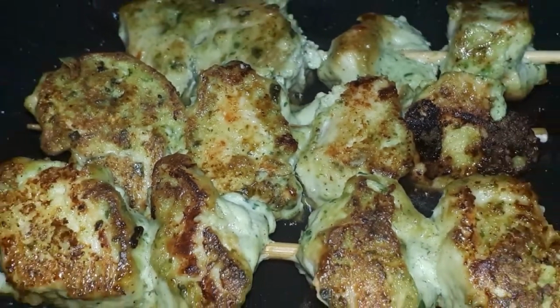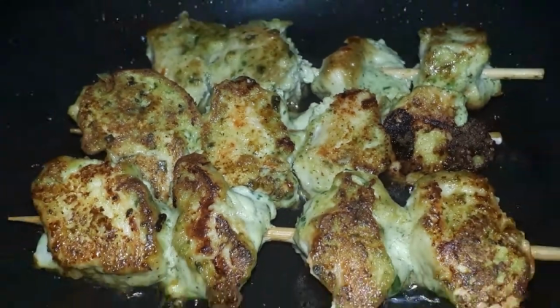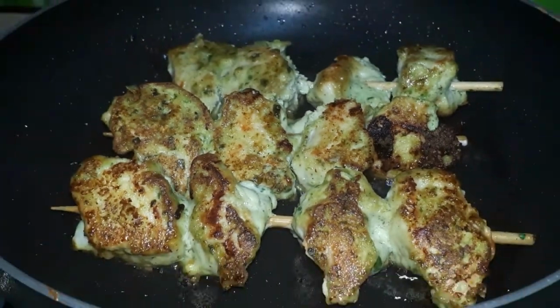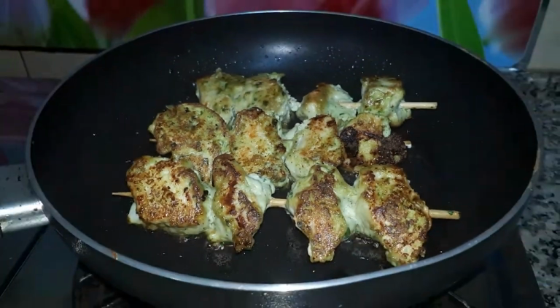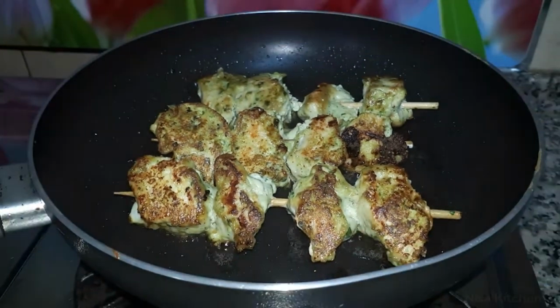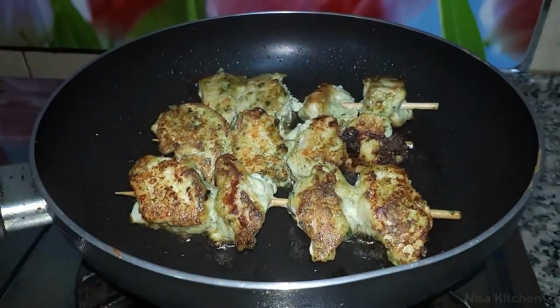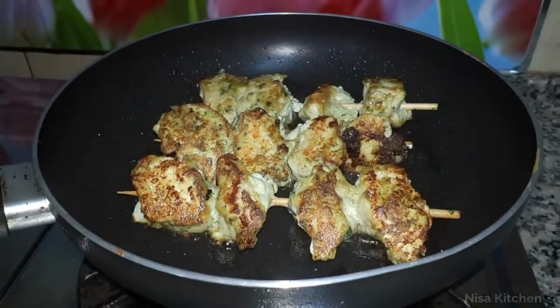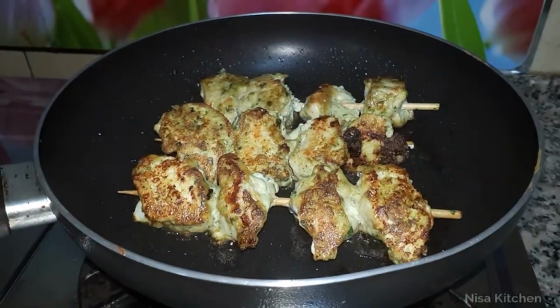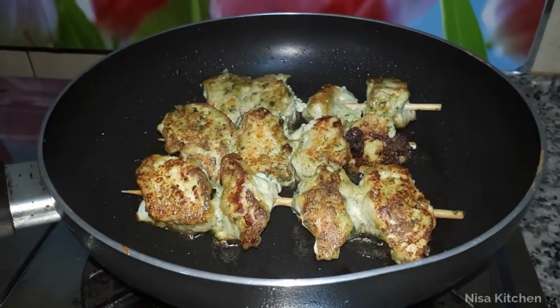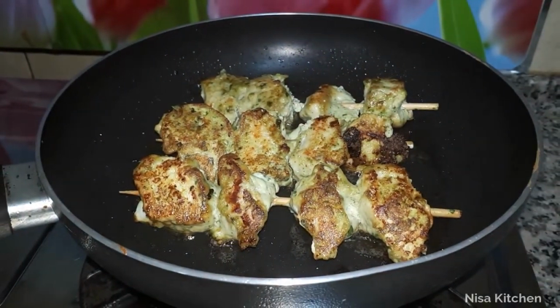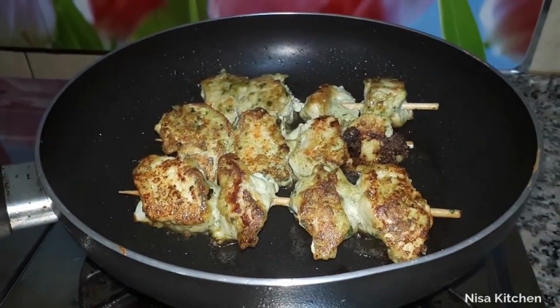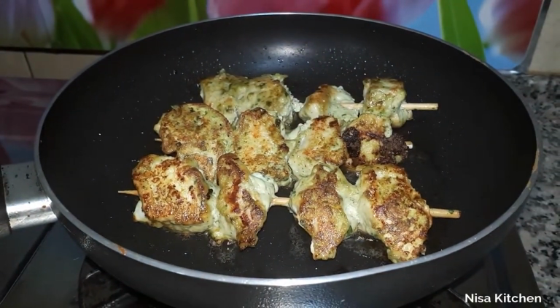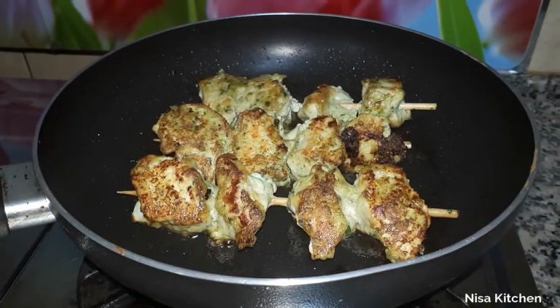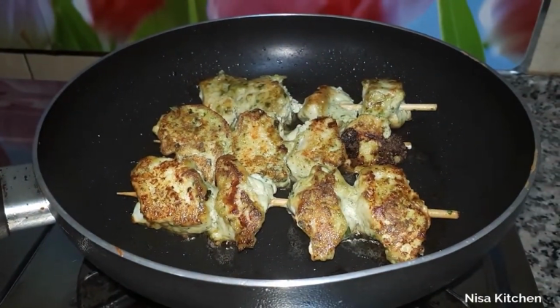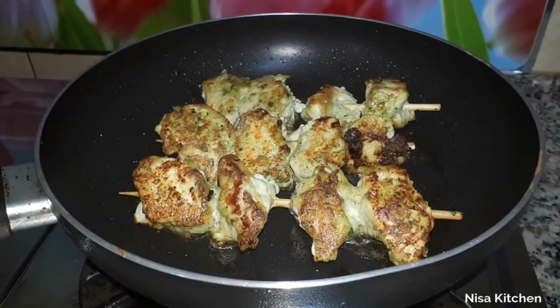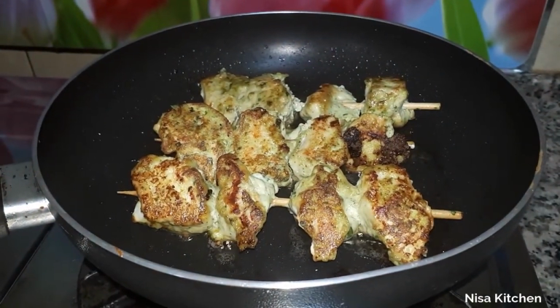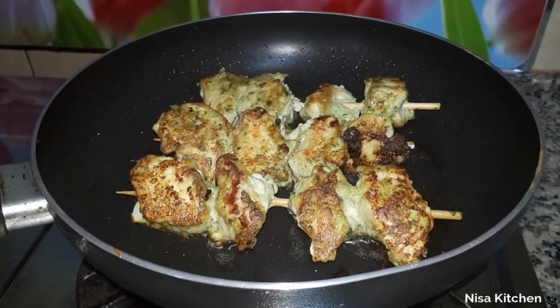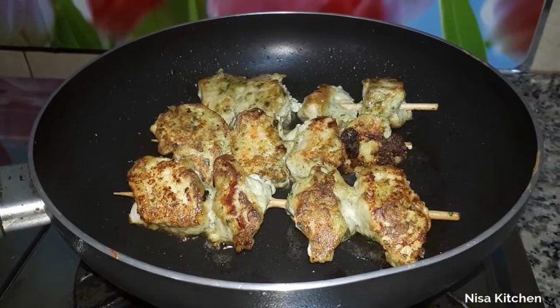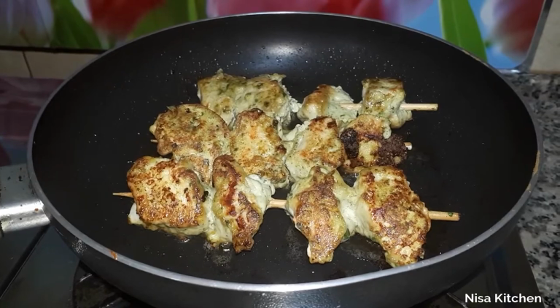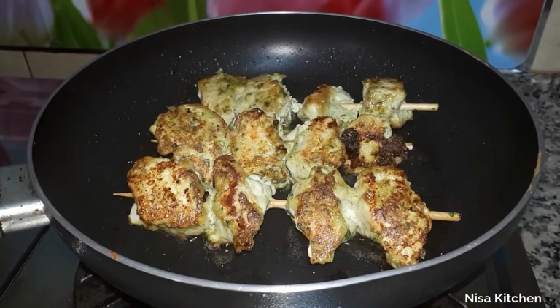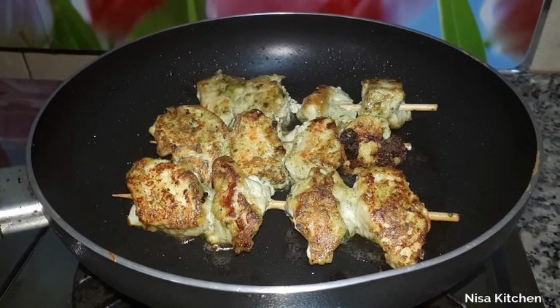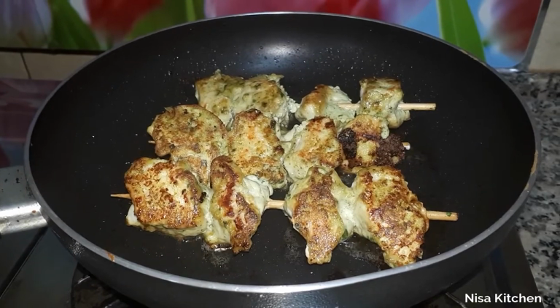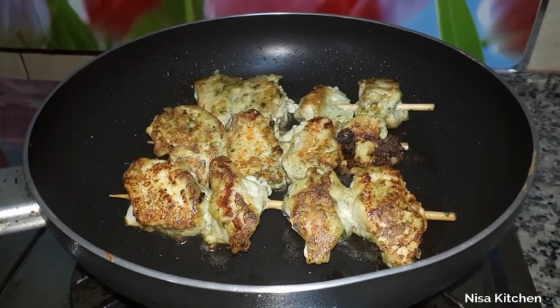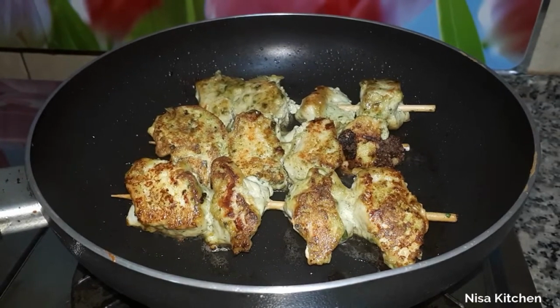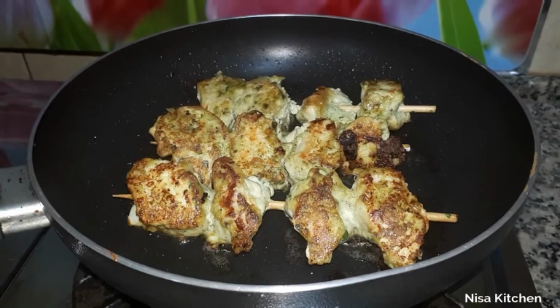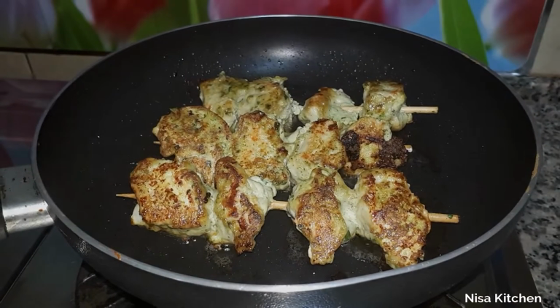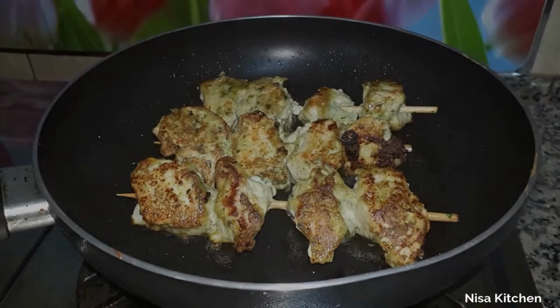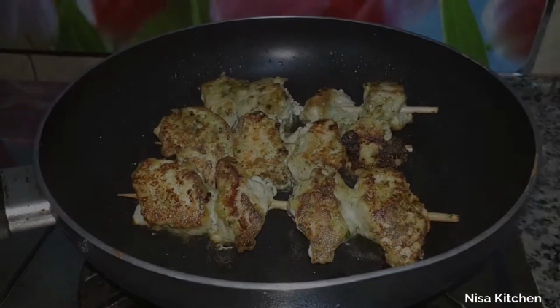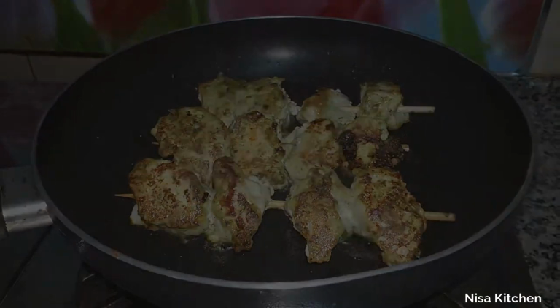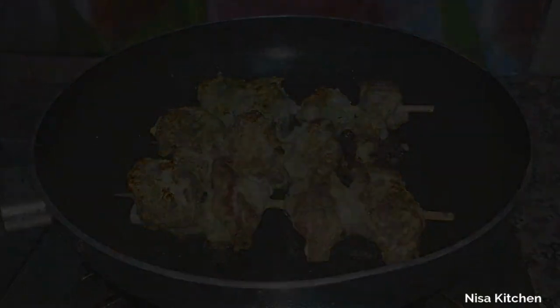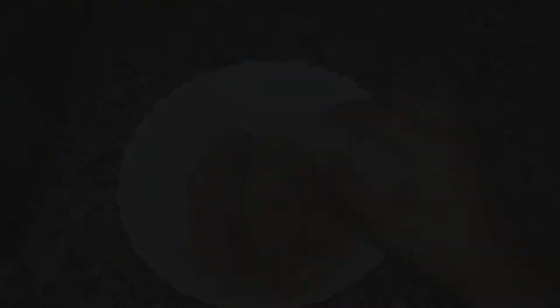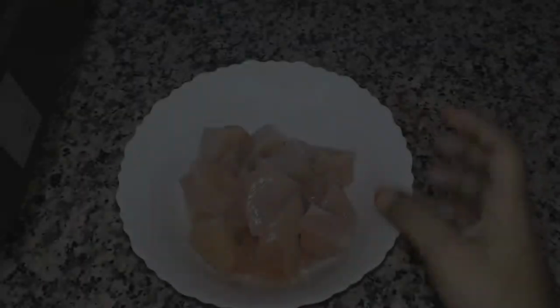We will cook the chicken at the oven or grill, or in a pan. We will cook it in the oven or soup.